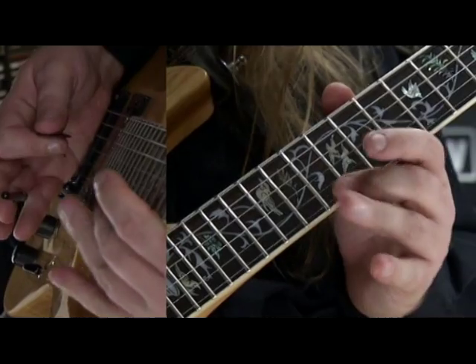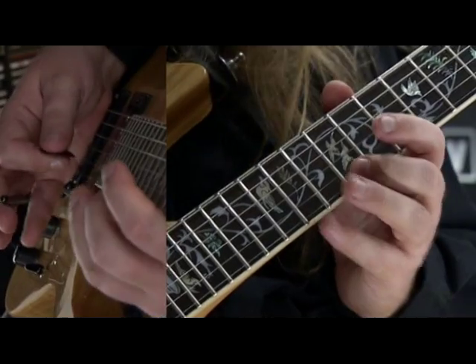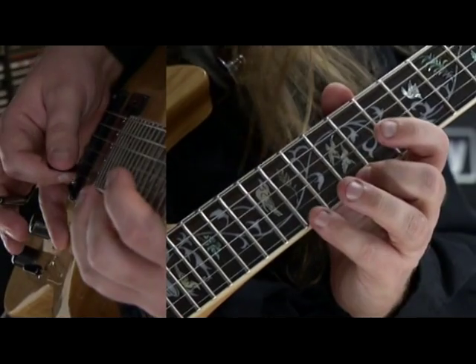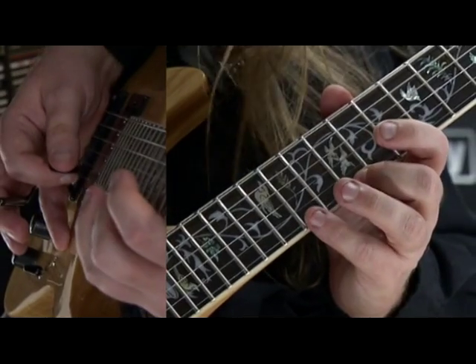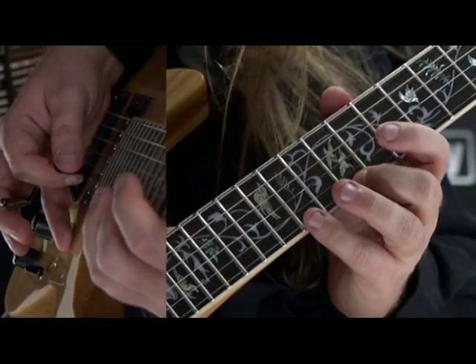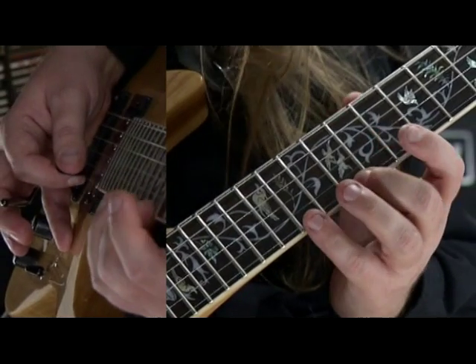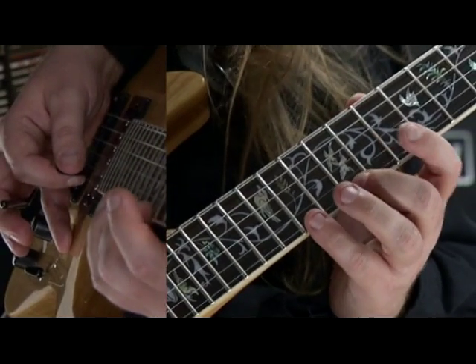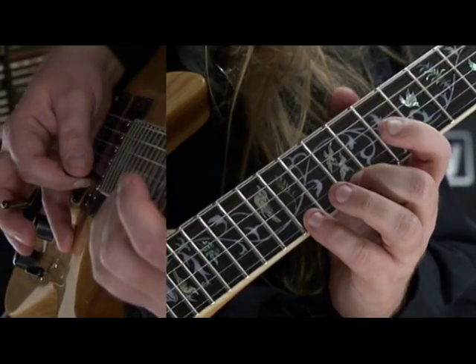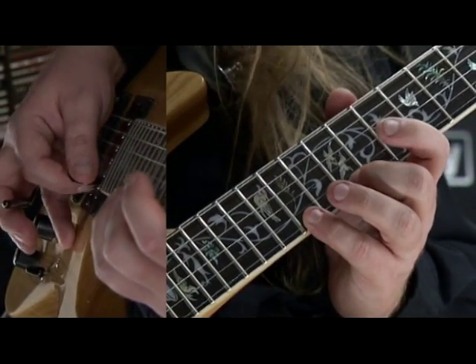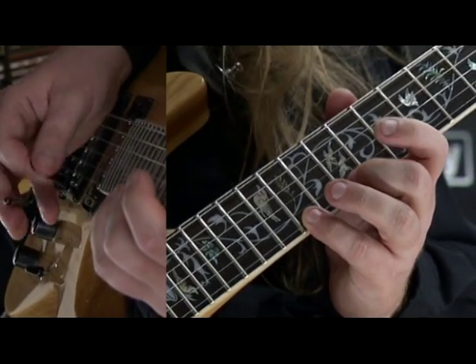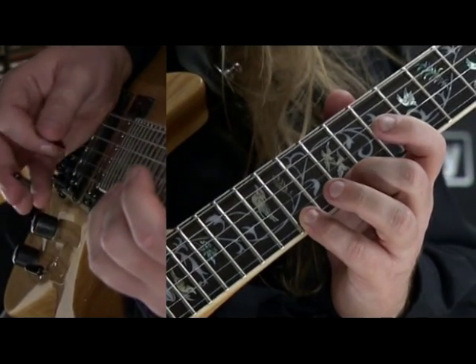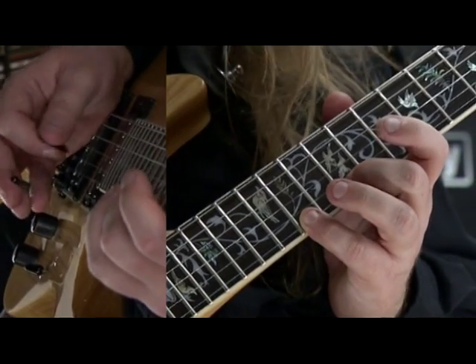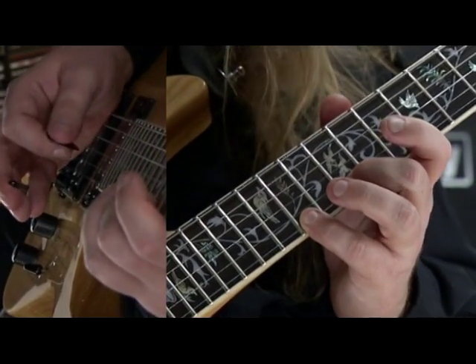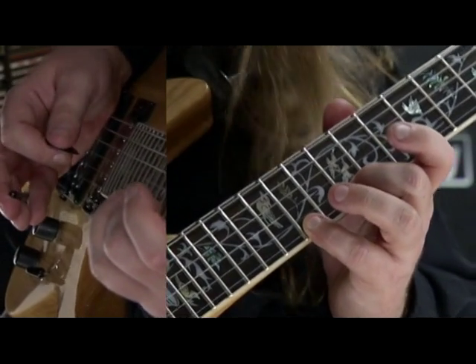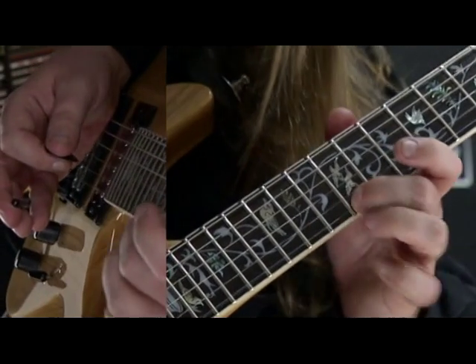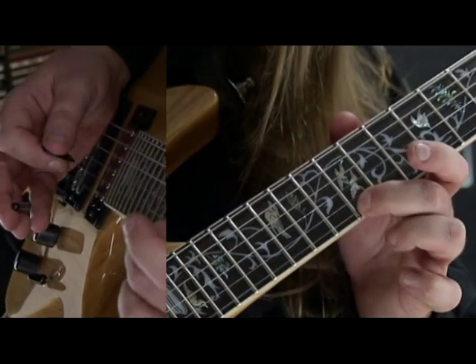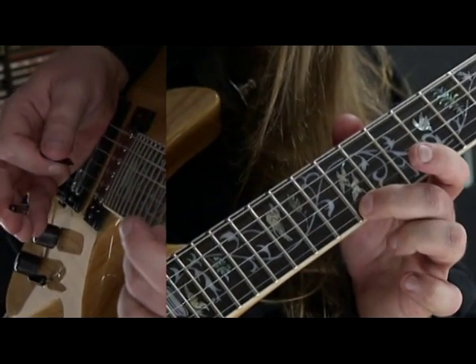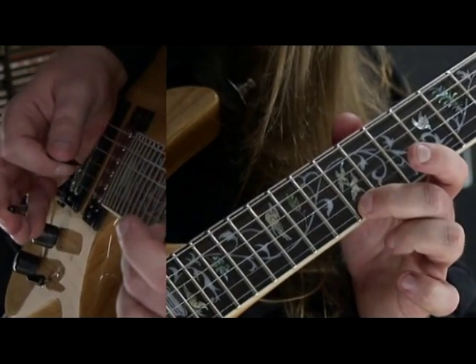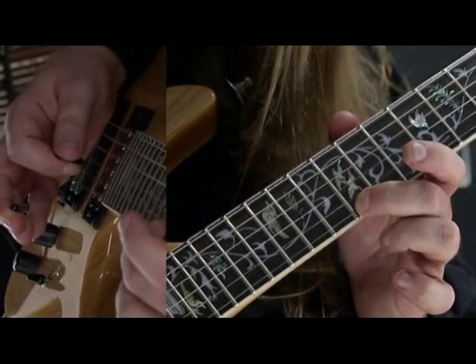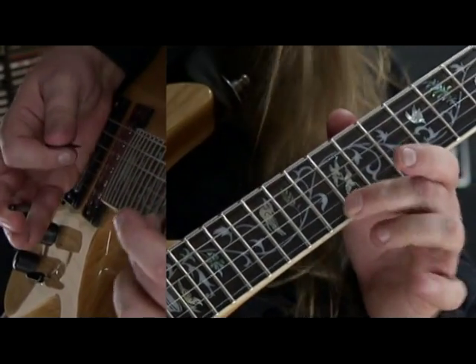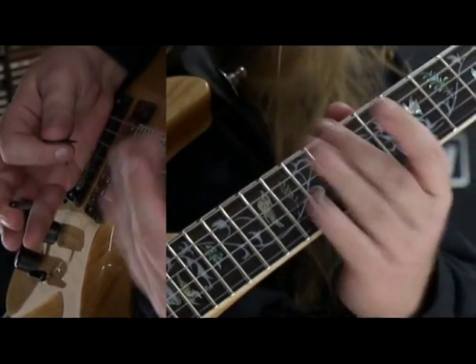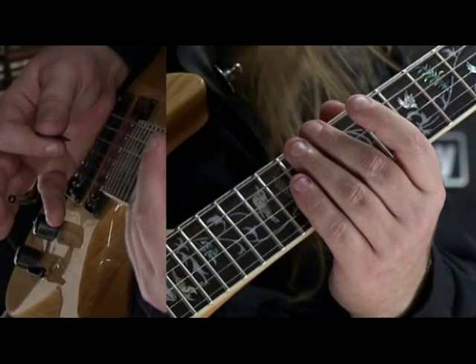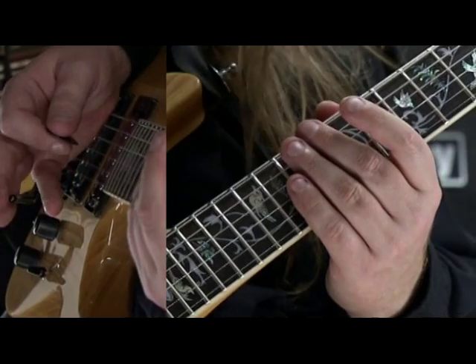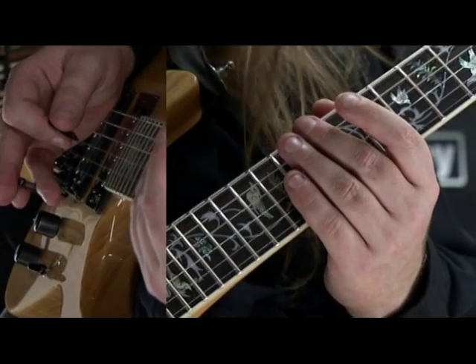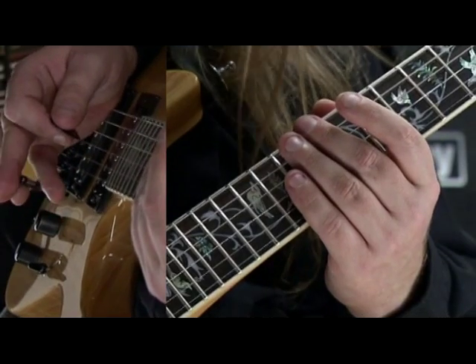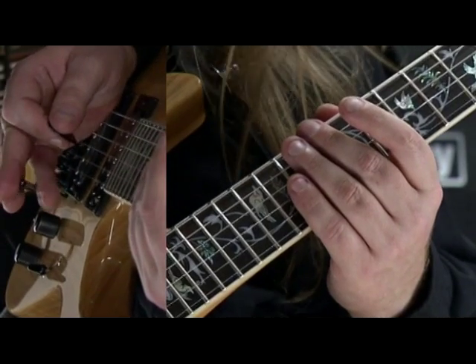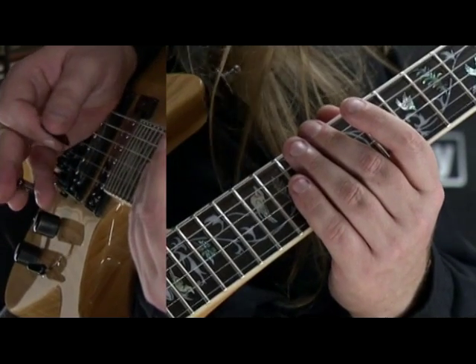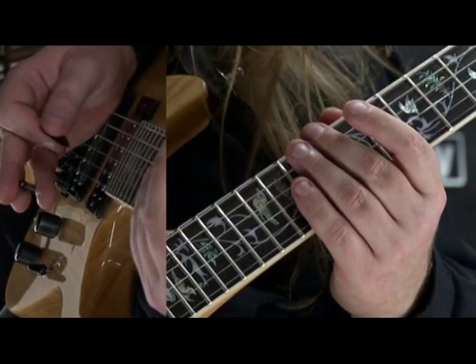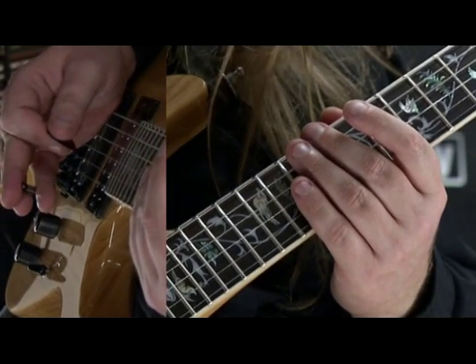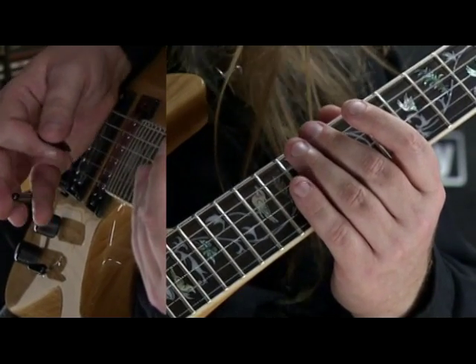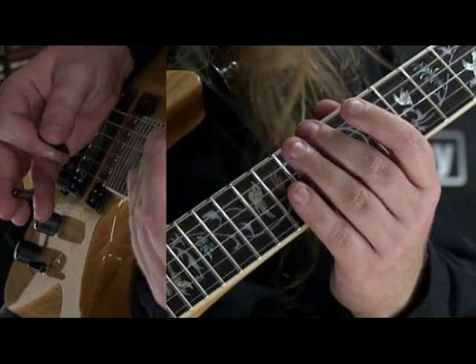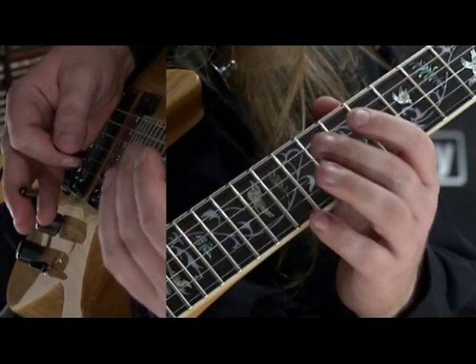So this is a pull-off which I use together with my whammy bar.